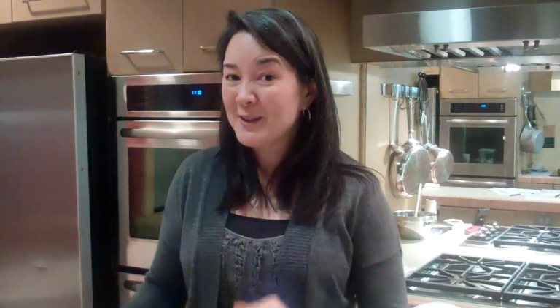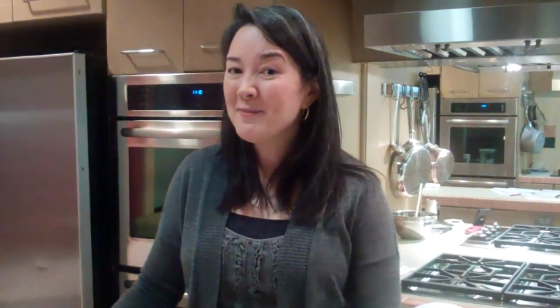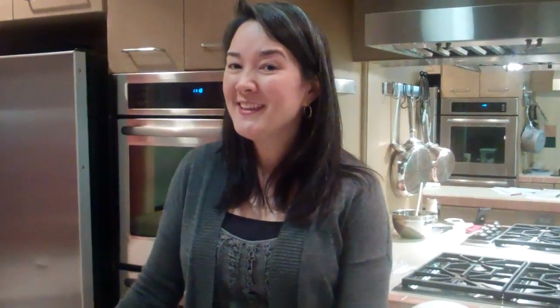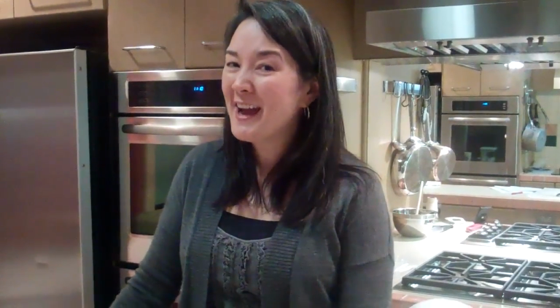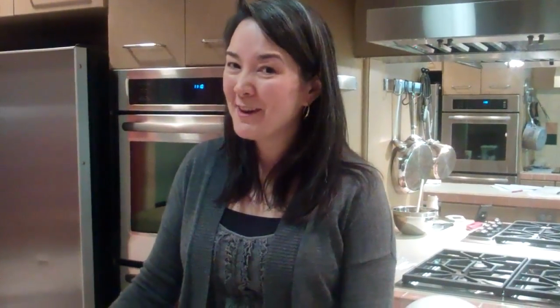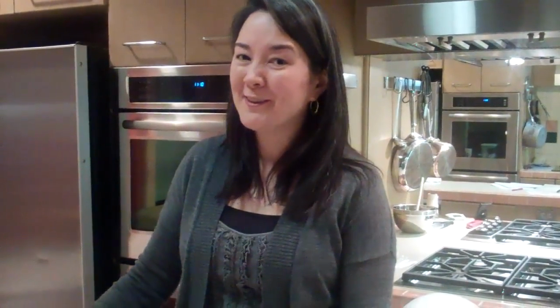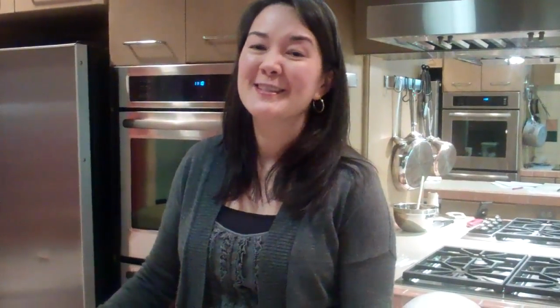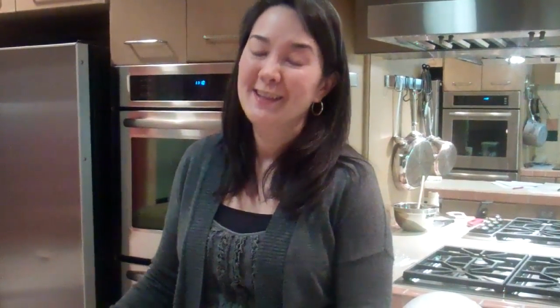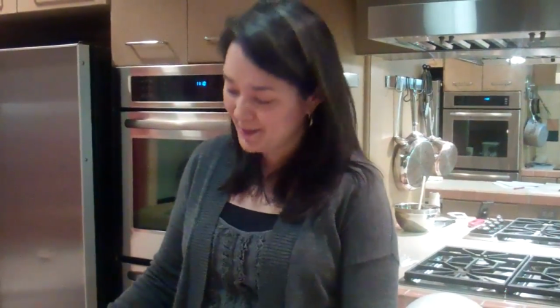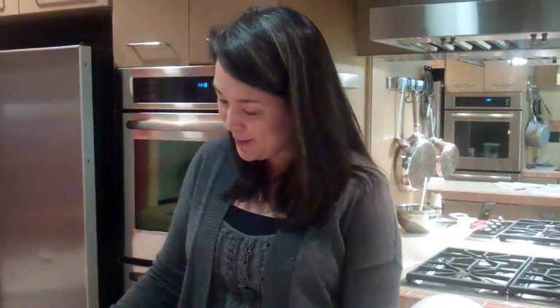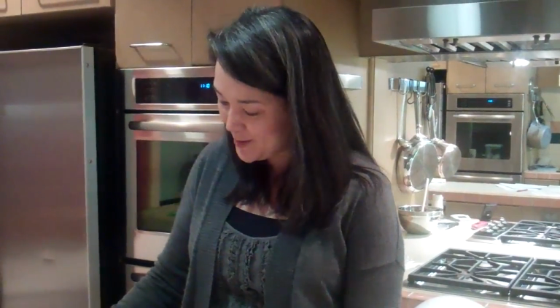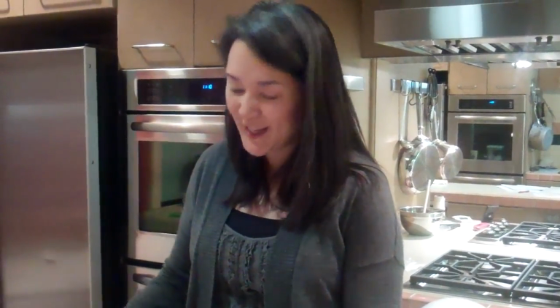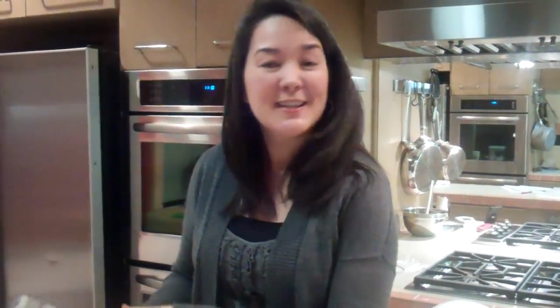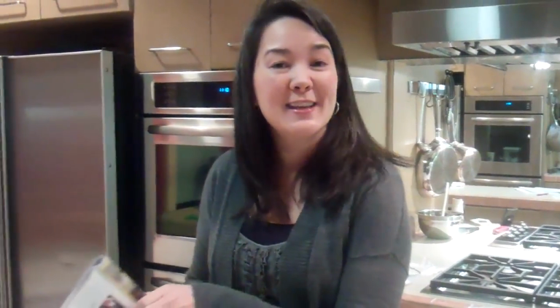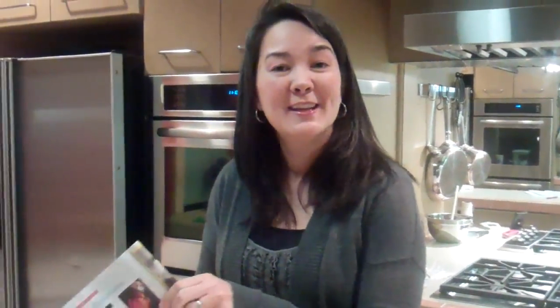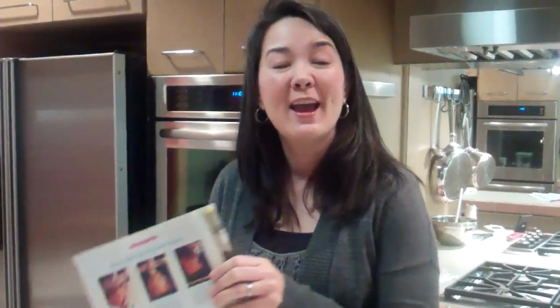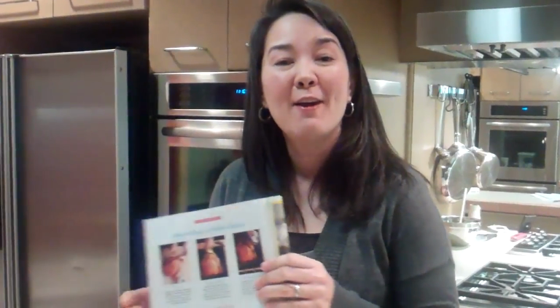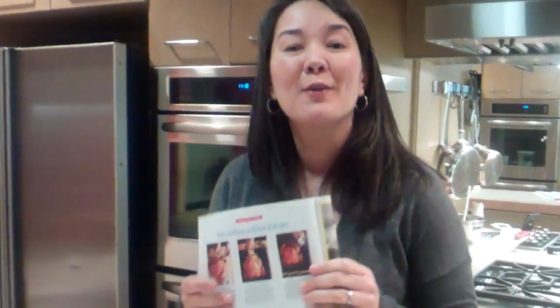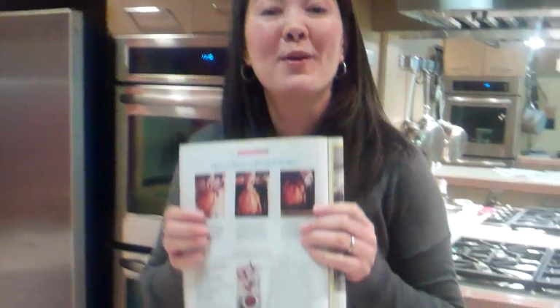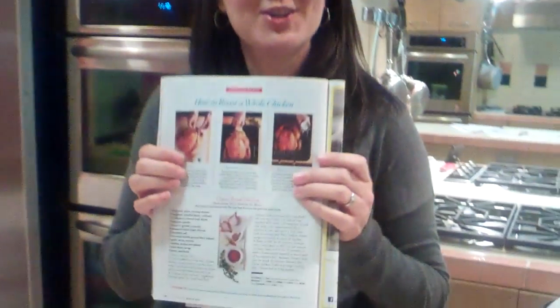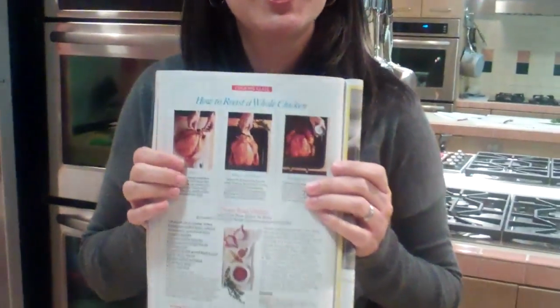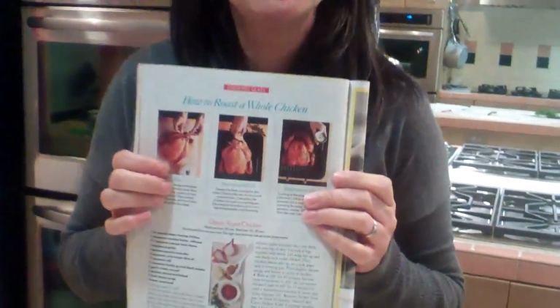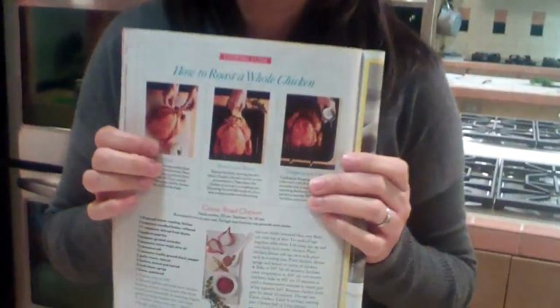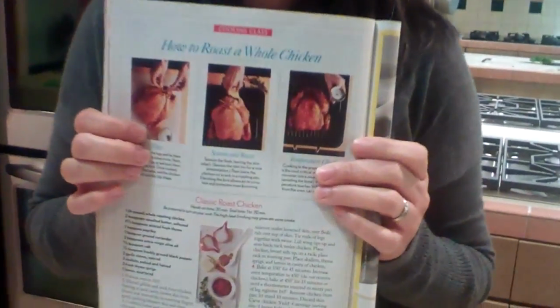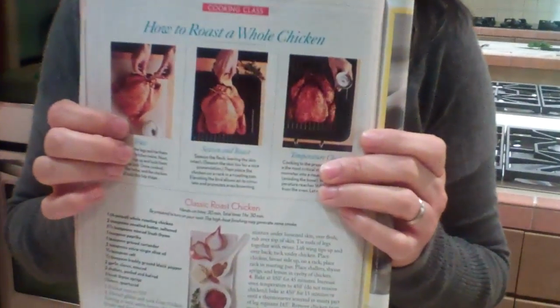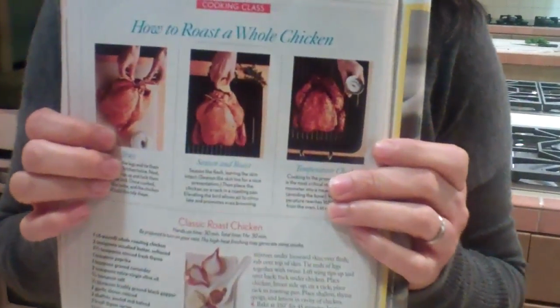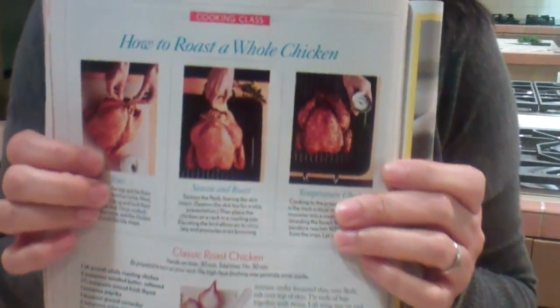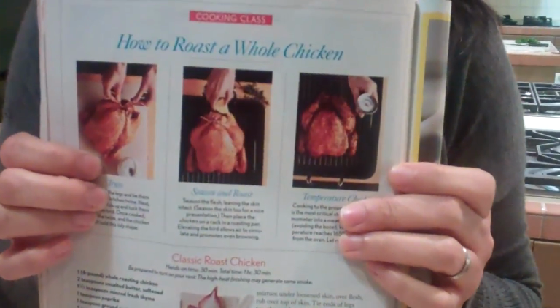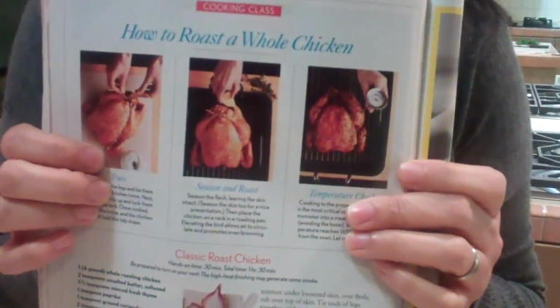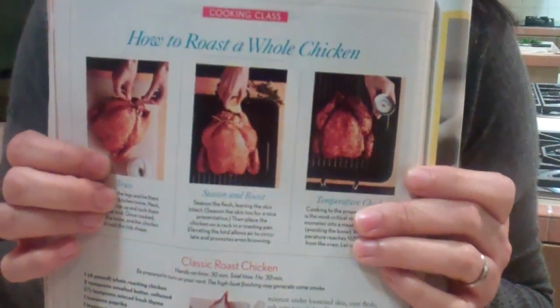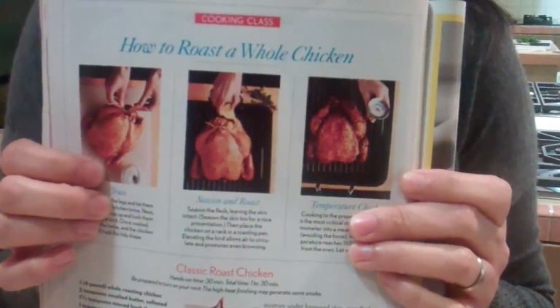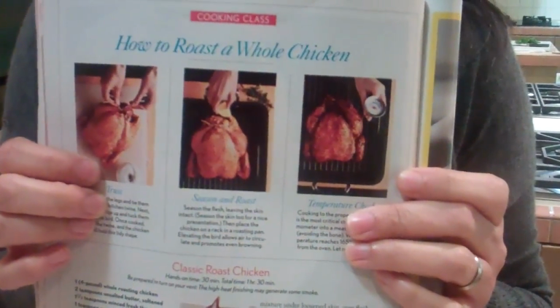The recipe that I referenced, the roast chicken, is in our March issue — Classic Roast Chicken. It's incredible.